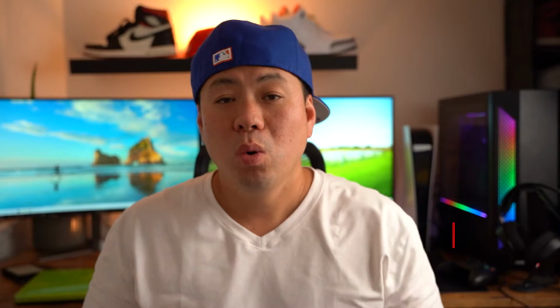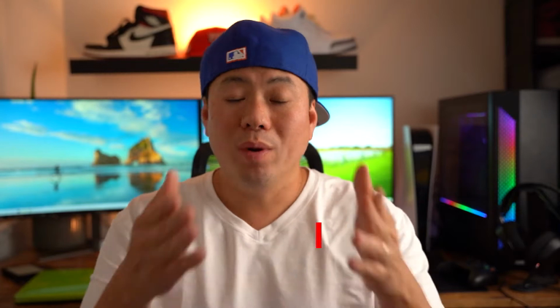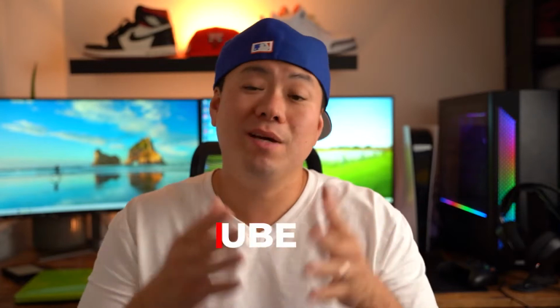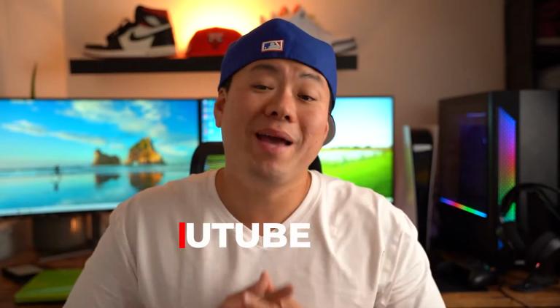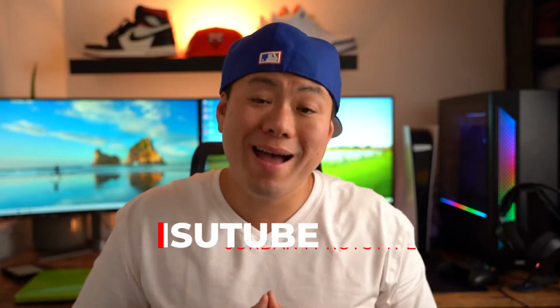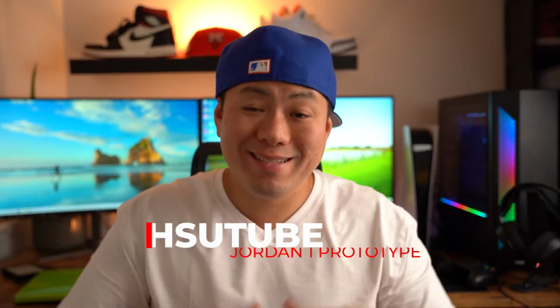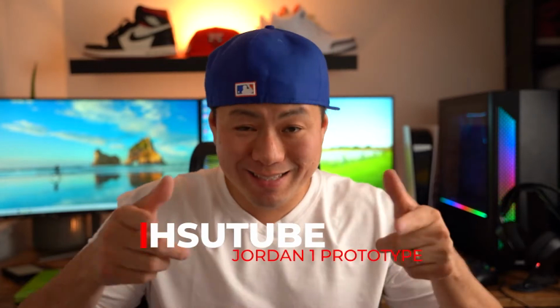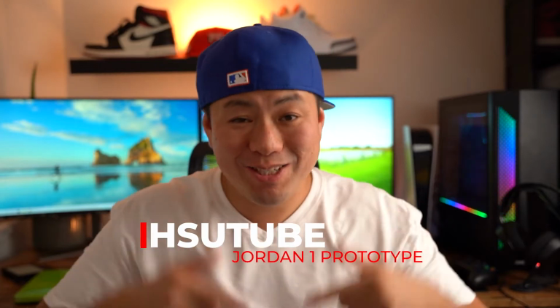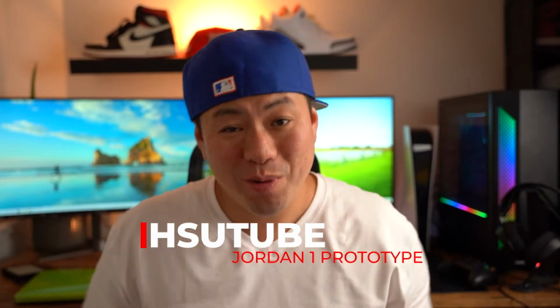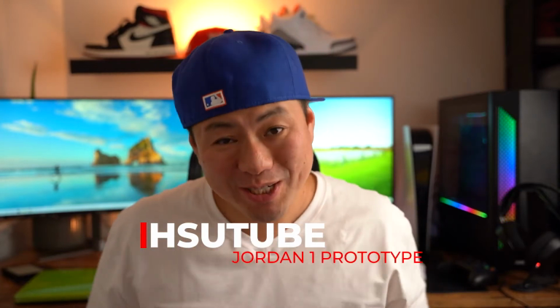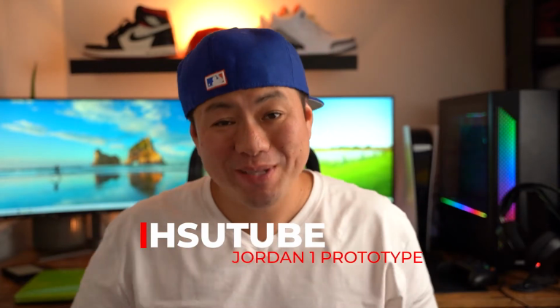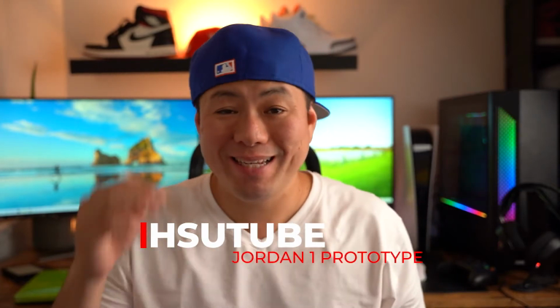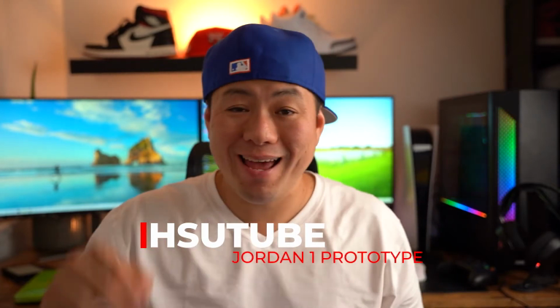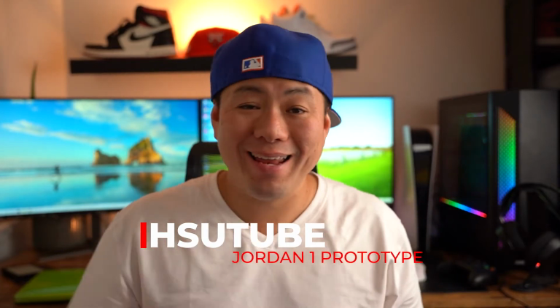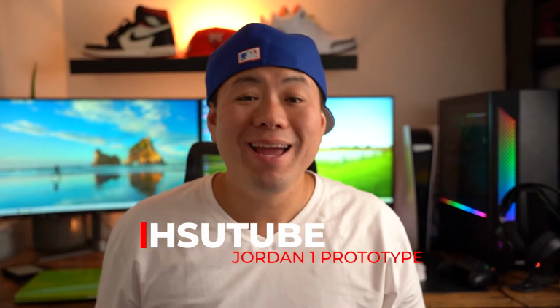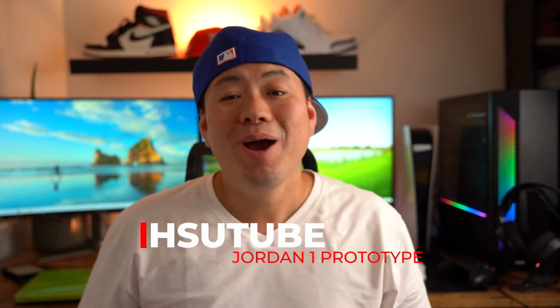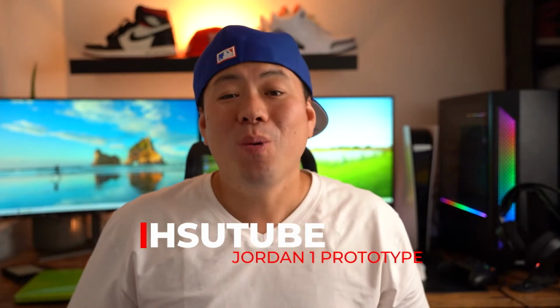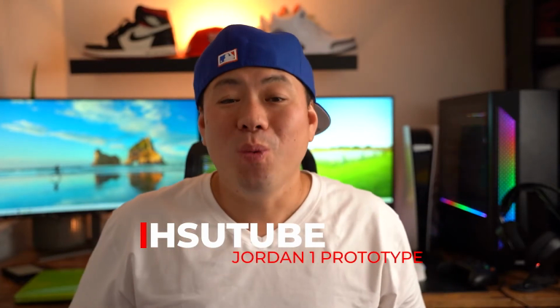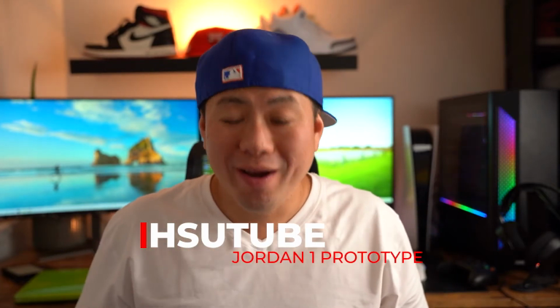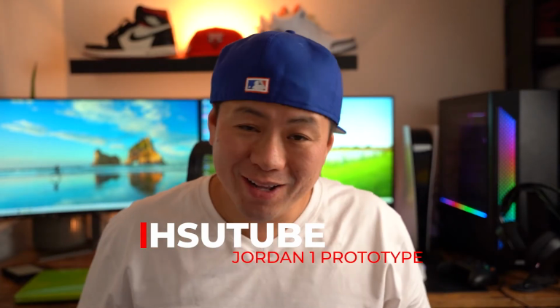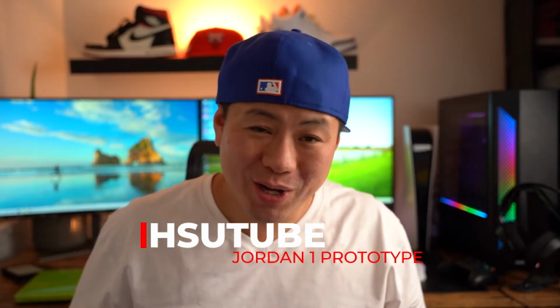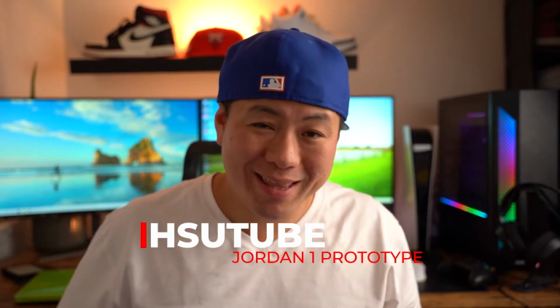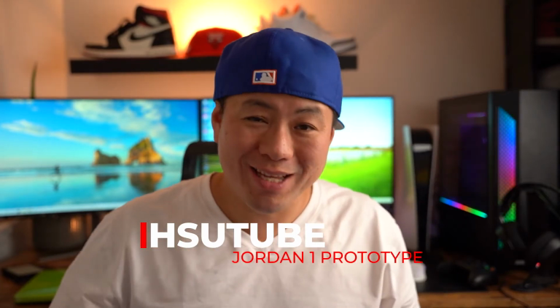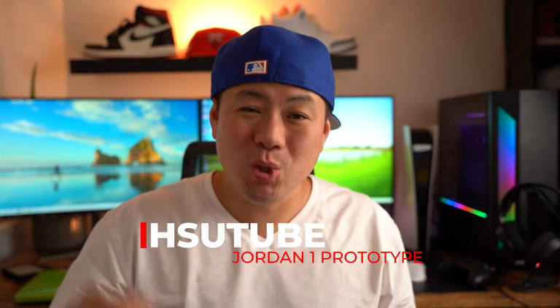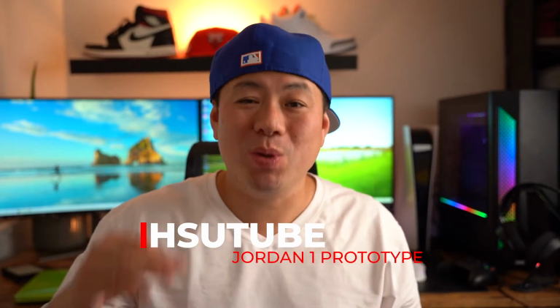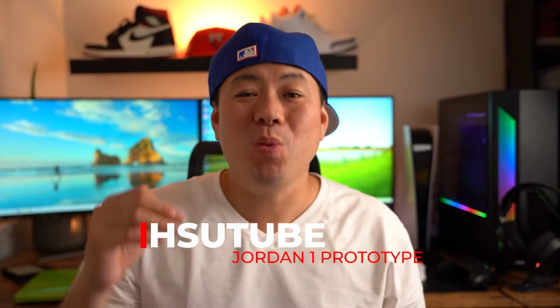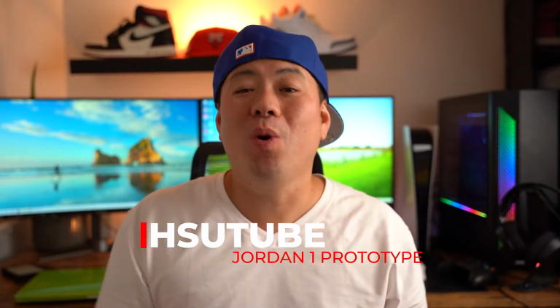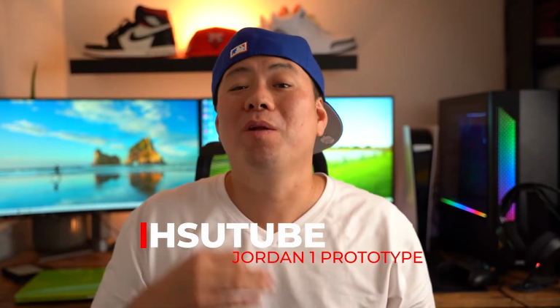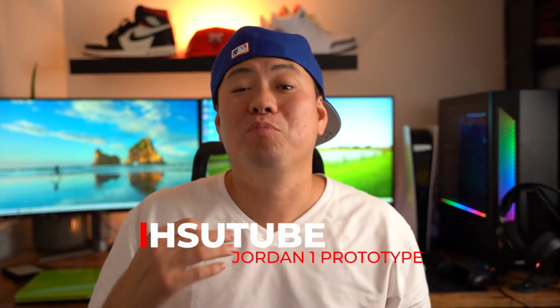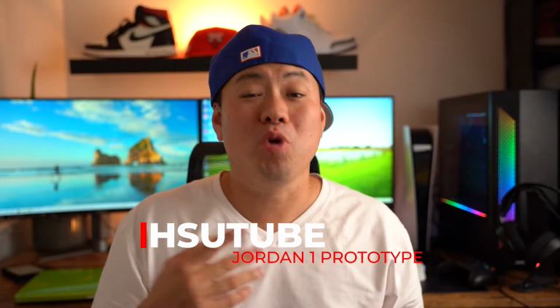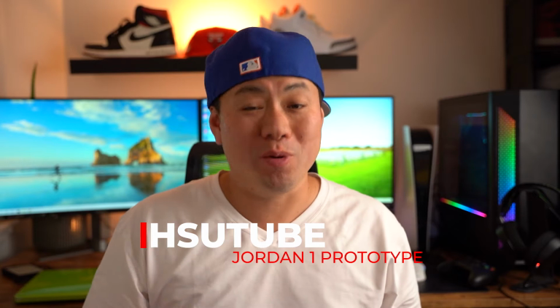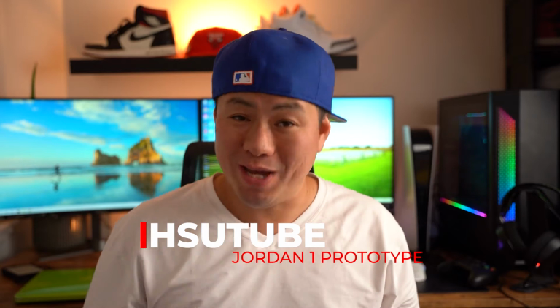What's up guys, this is Tony Hsu and today we're gonna look at the Jordan 1 prototypes.